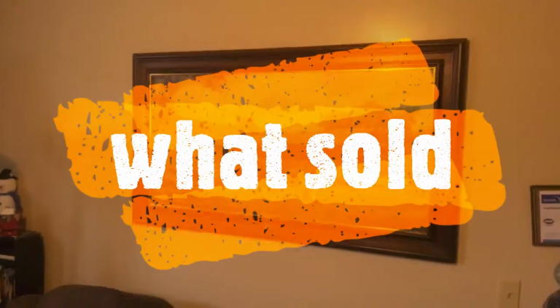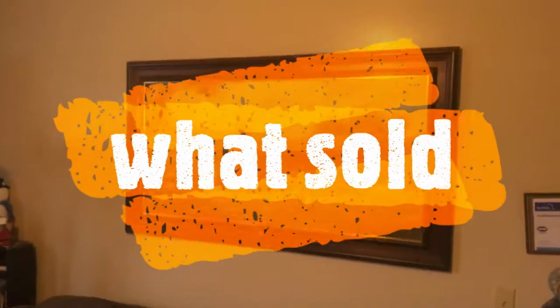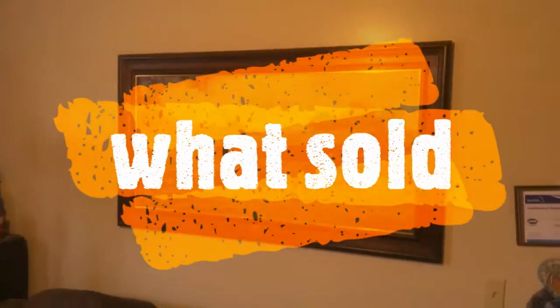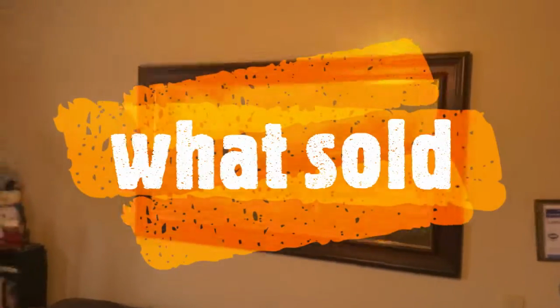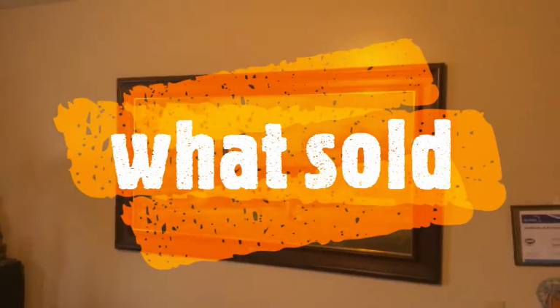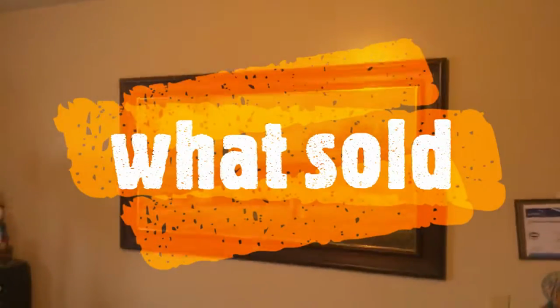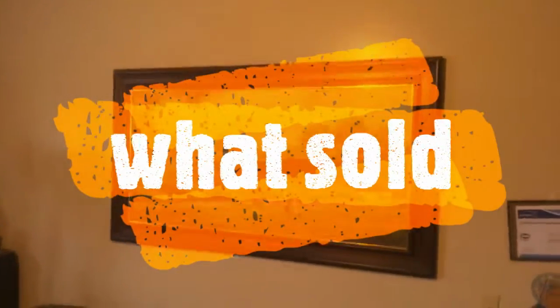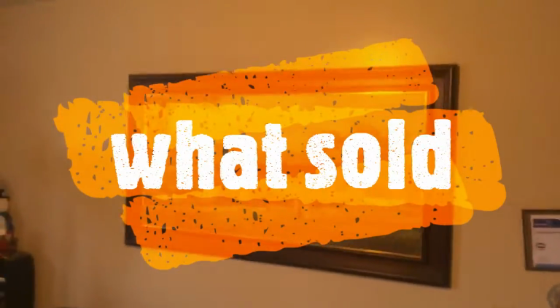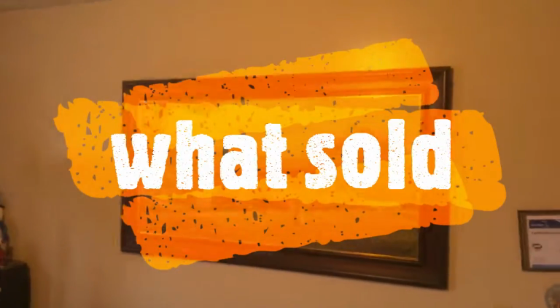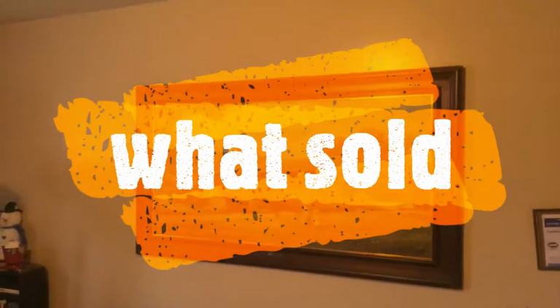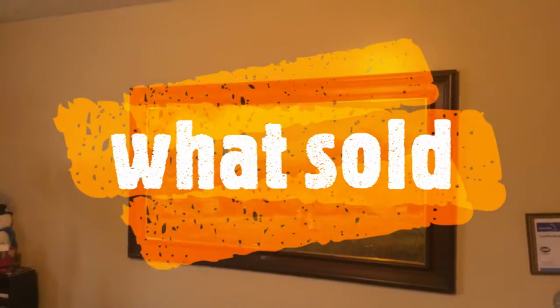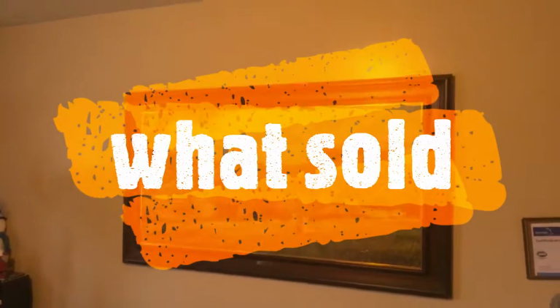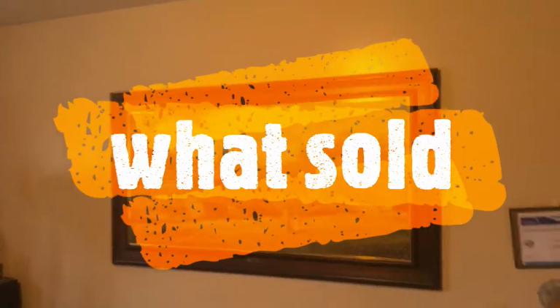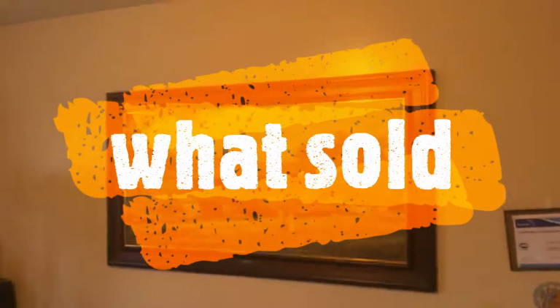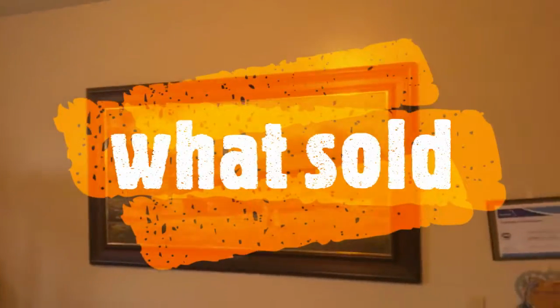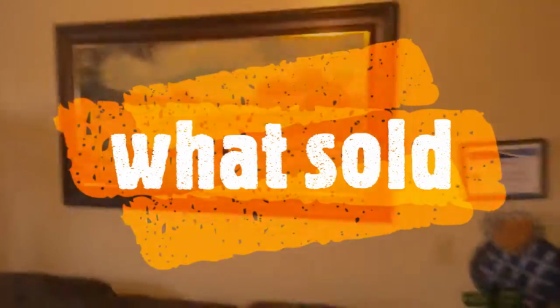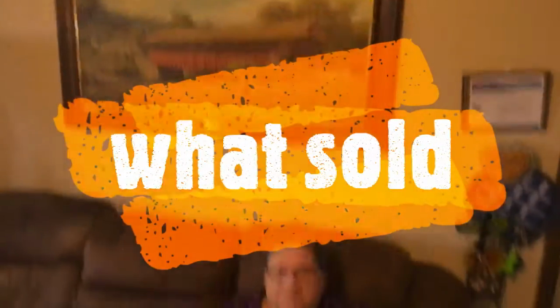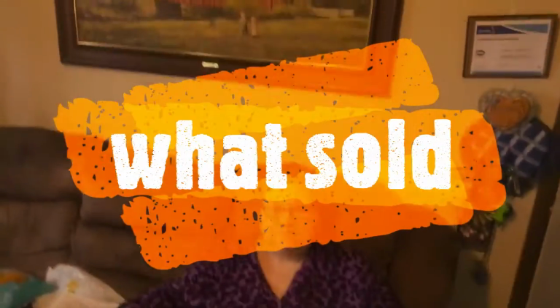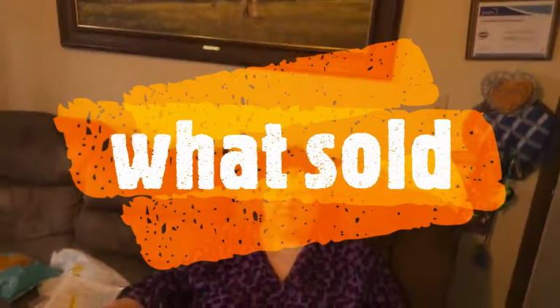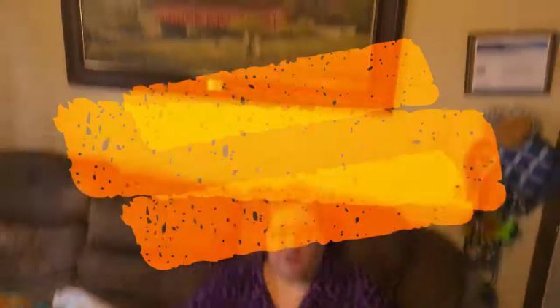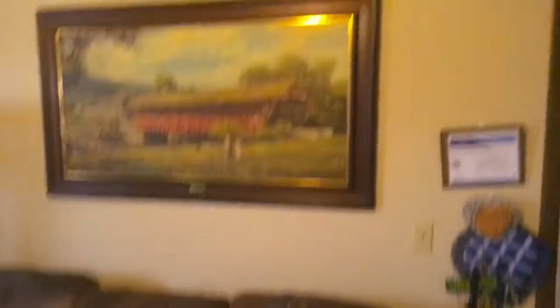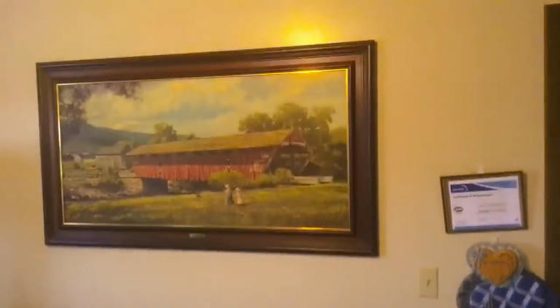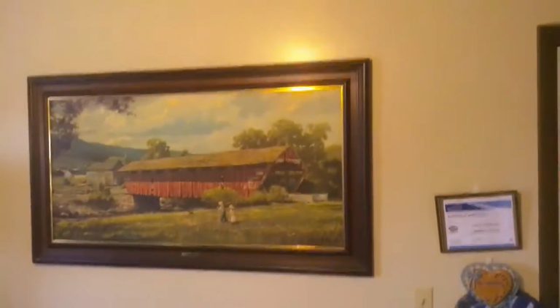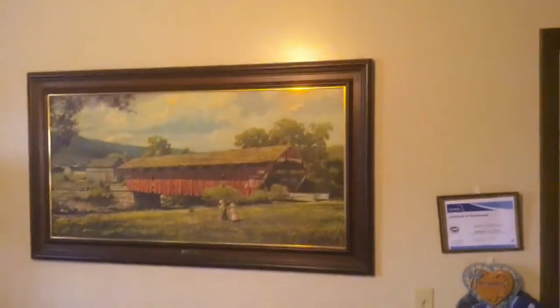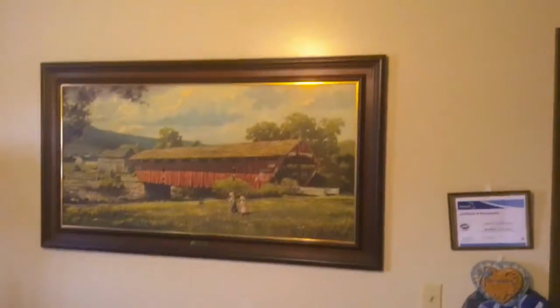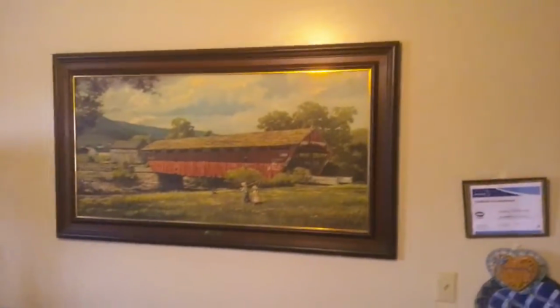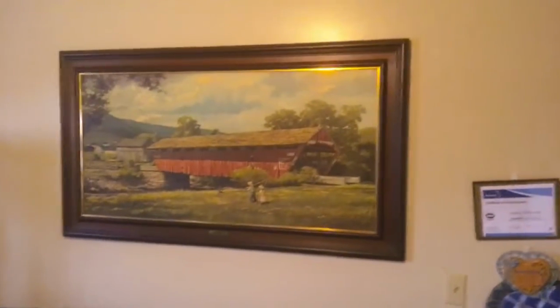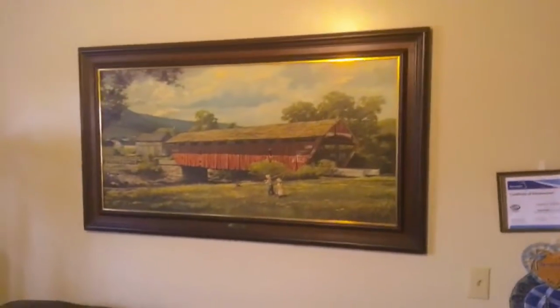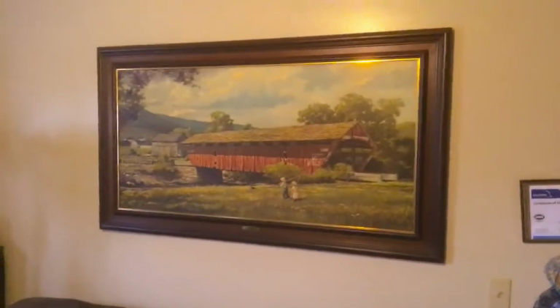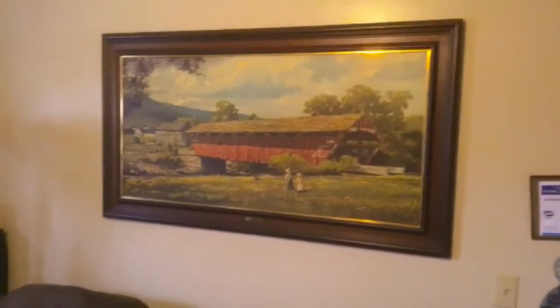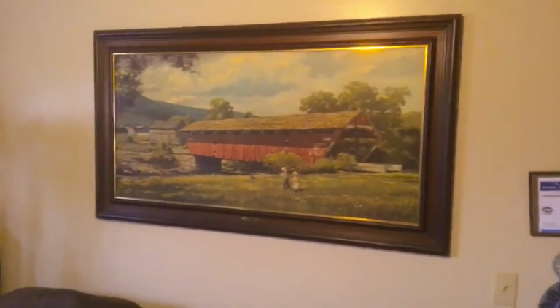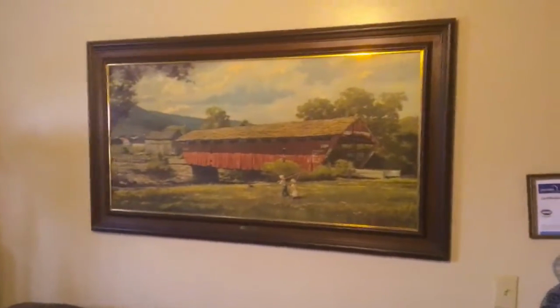Hello YouTube. This is John and Pam Tromethic. Here's Pam. Hi. We're back with a sold video today.